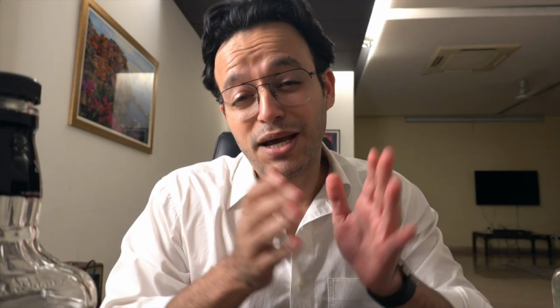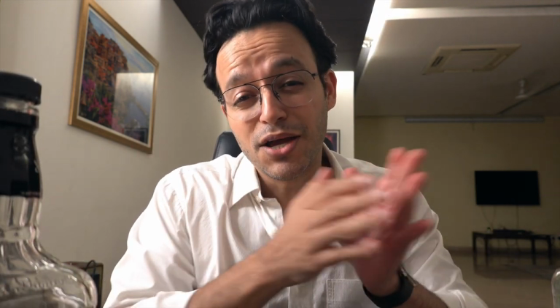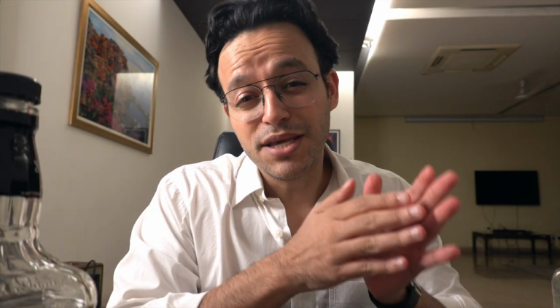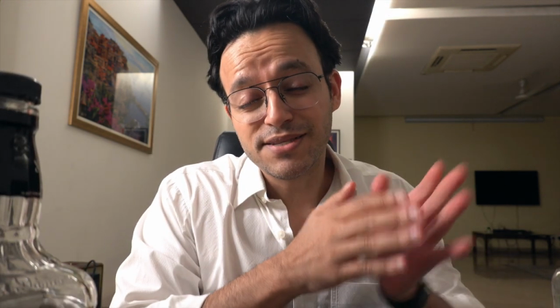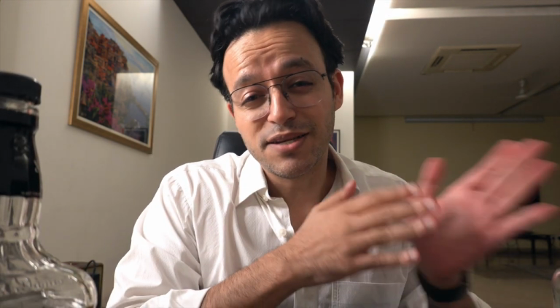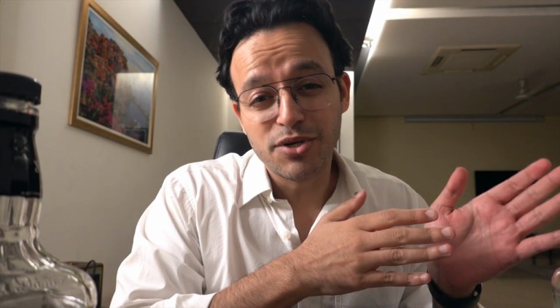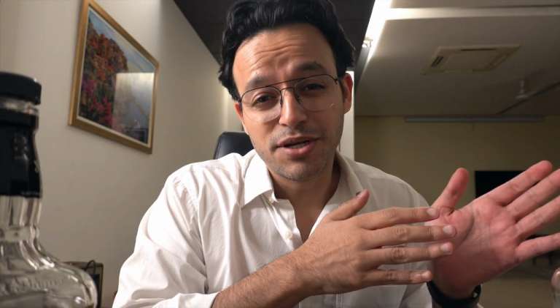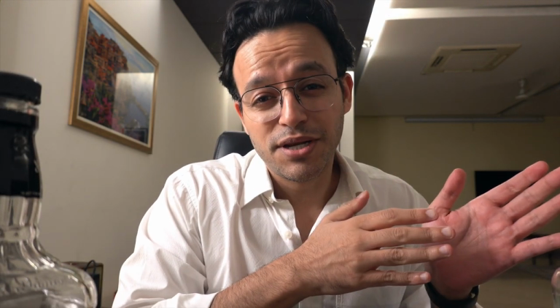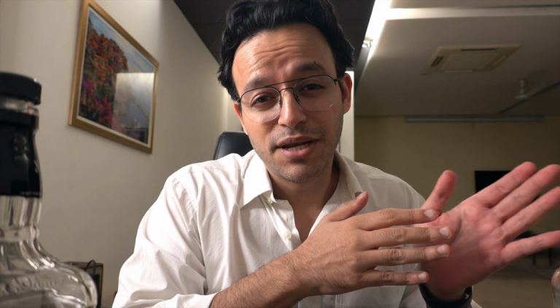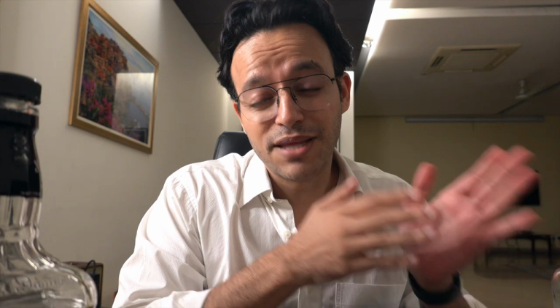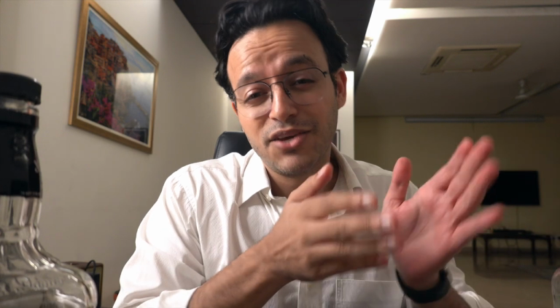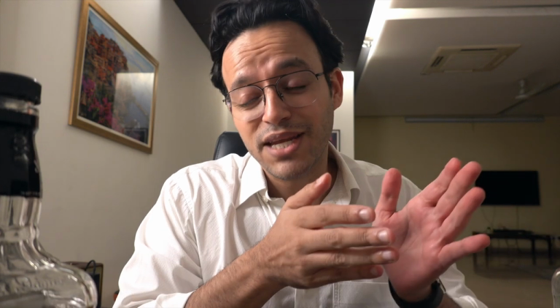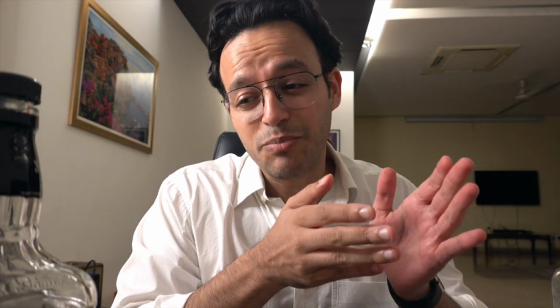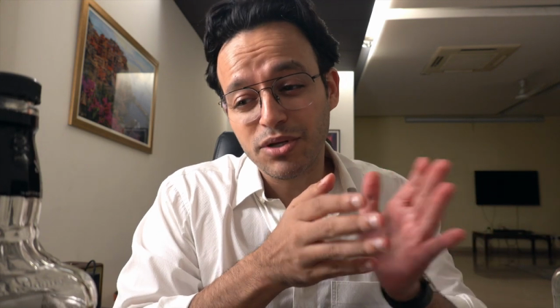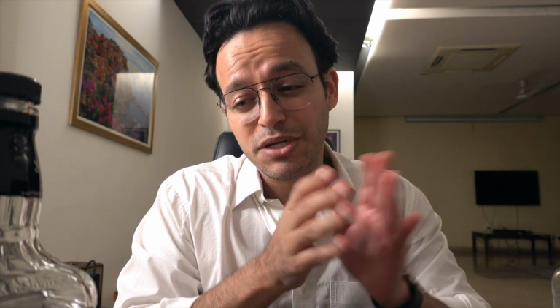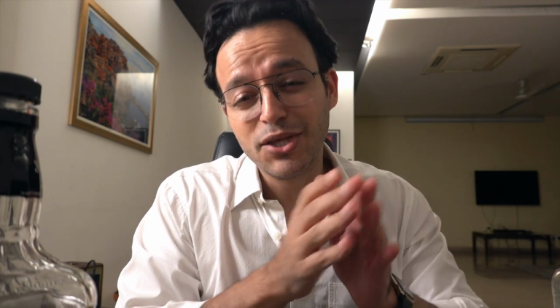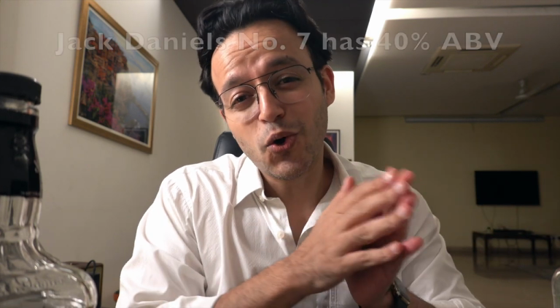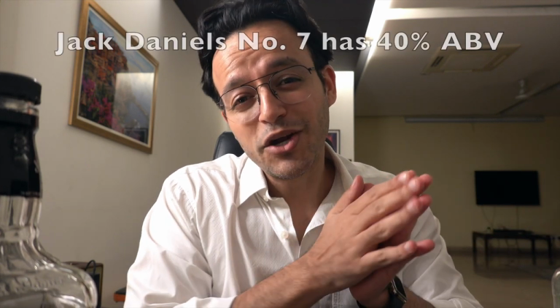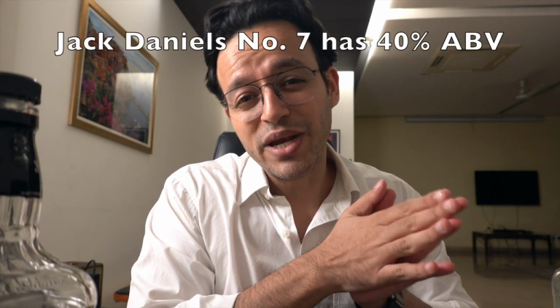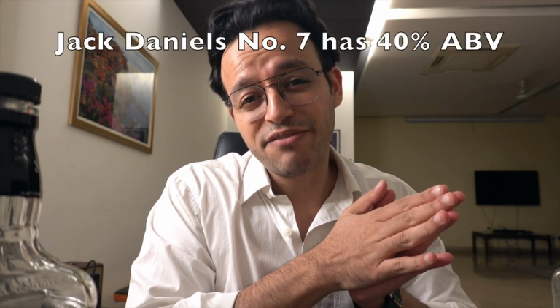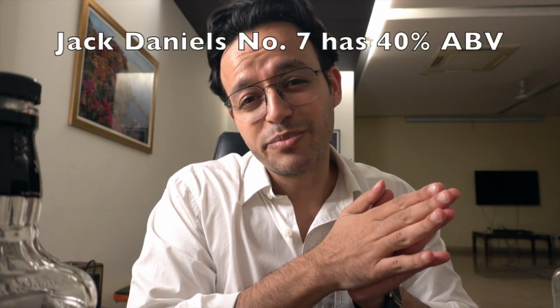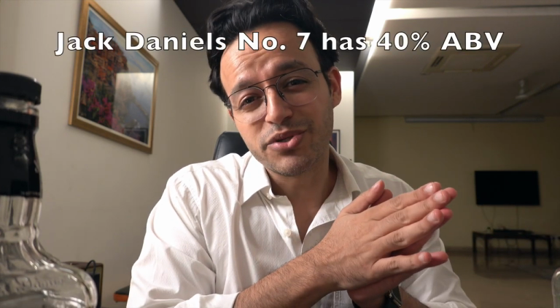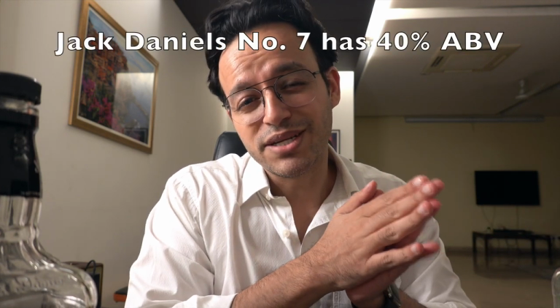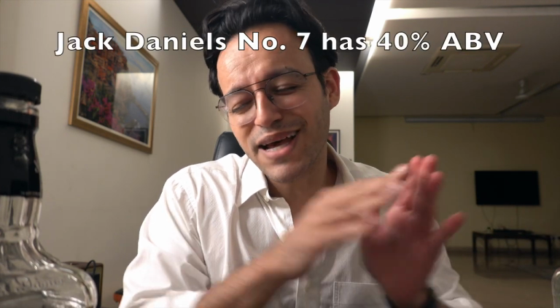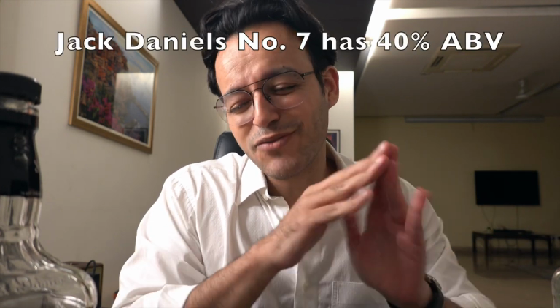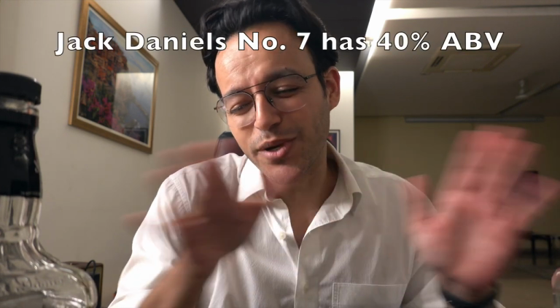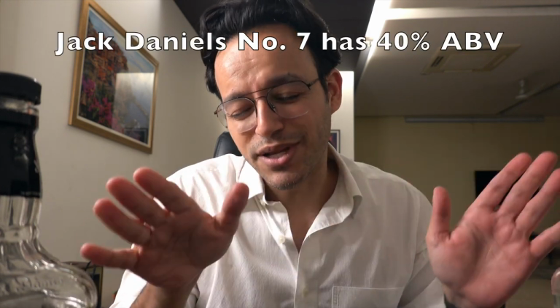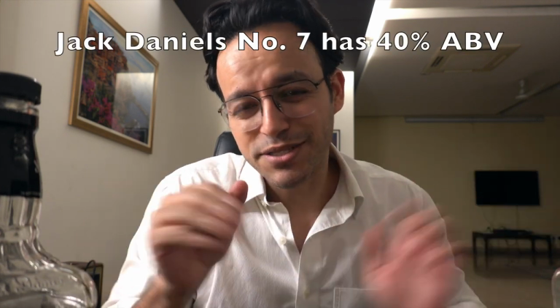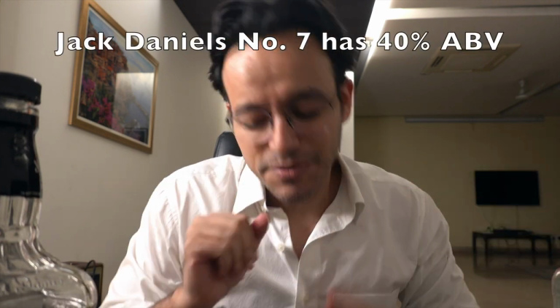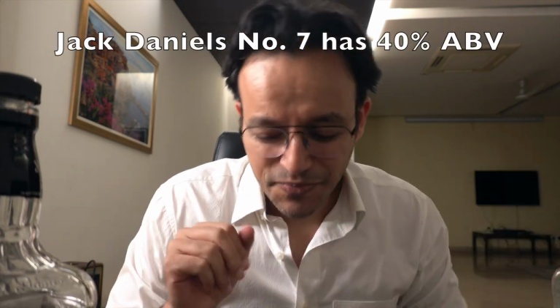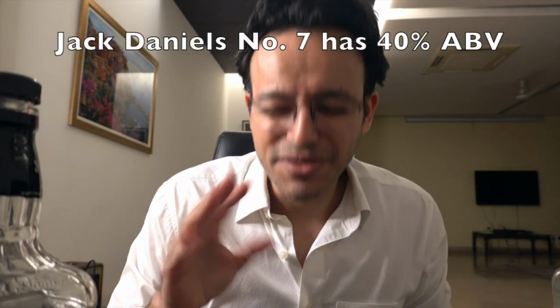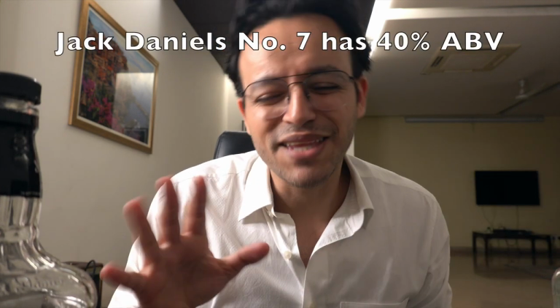There are flavored variants like honey, cinnamon, and green apple - all at 25% ABV - but I have no interest in those.